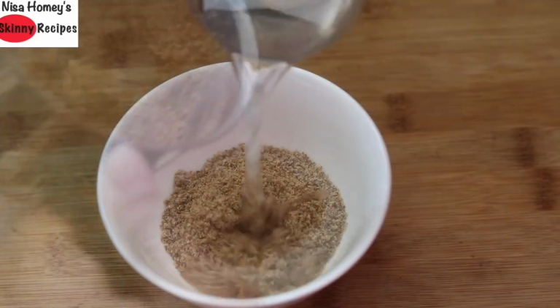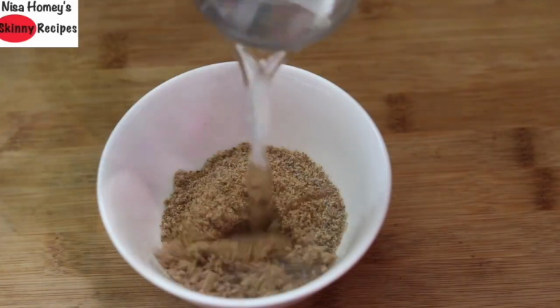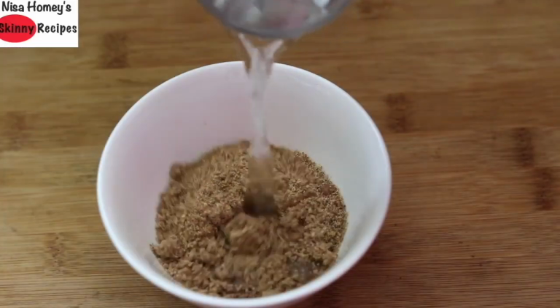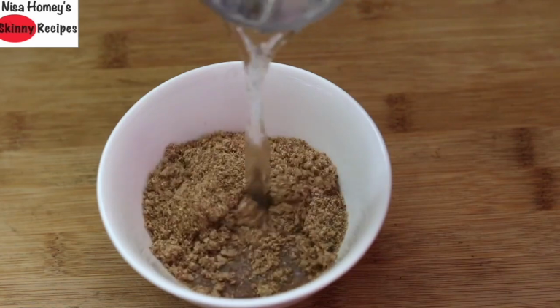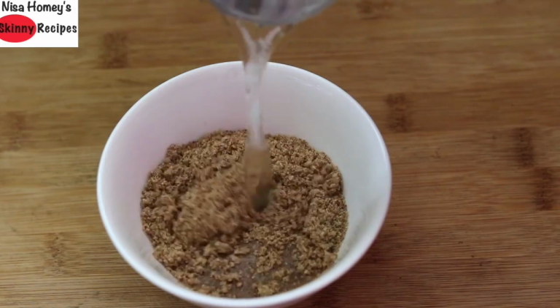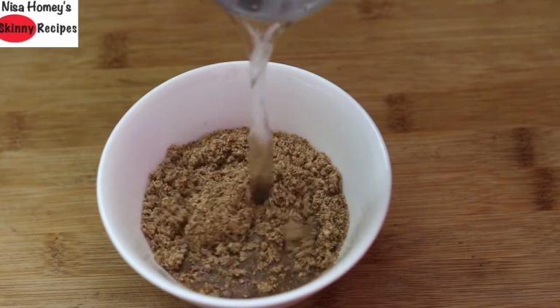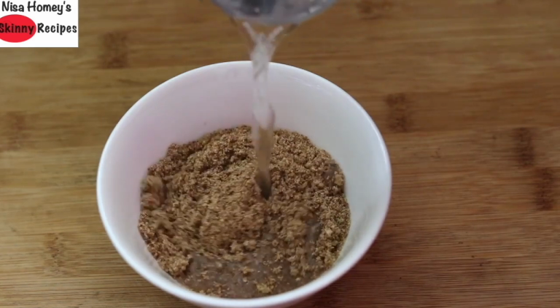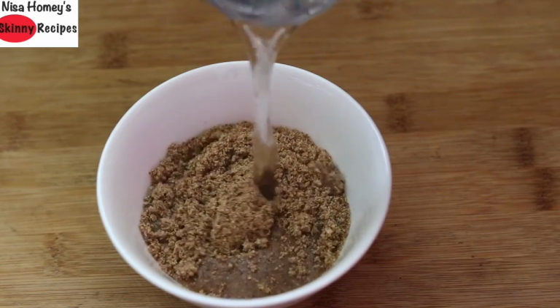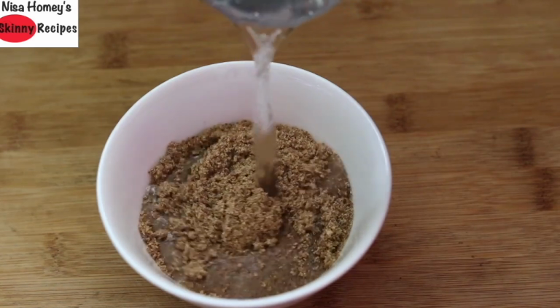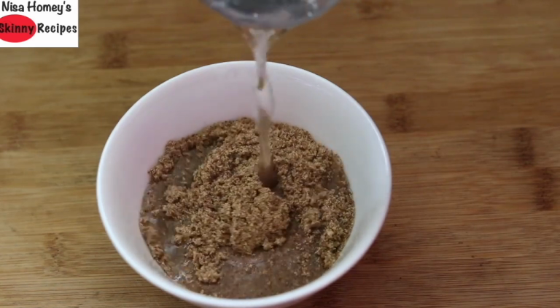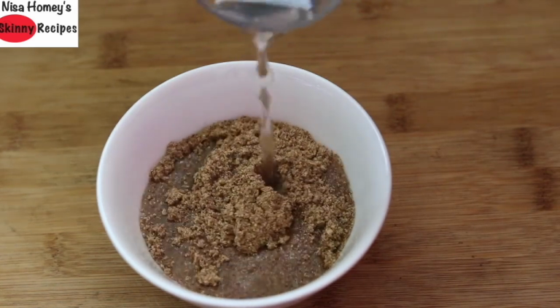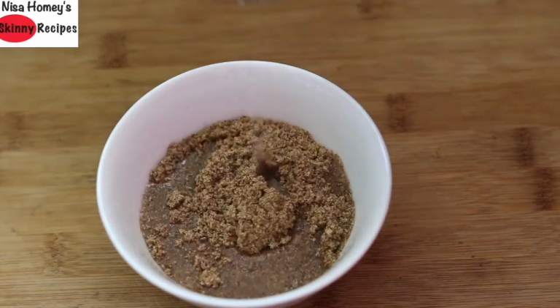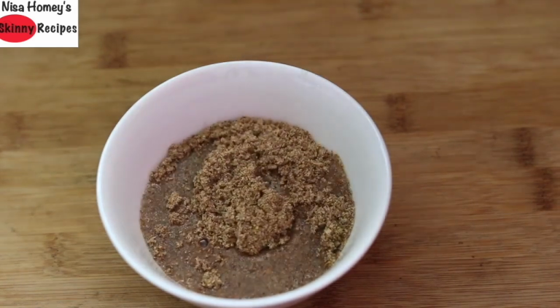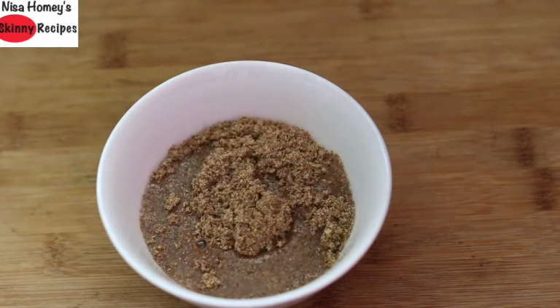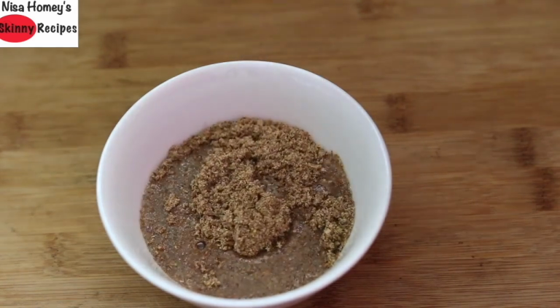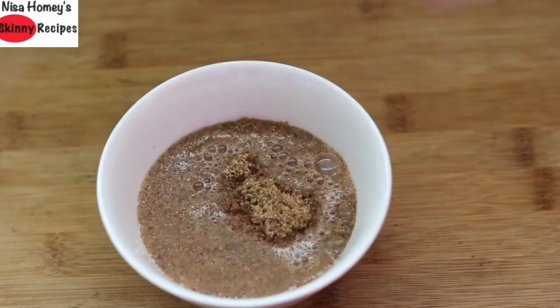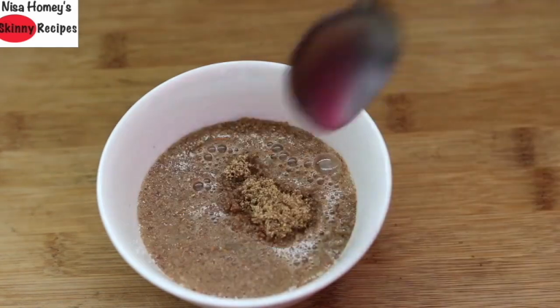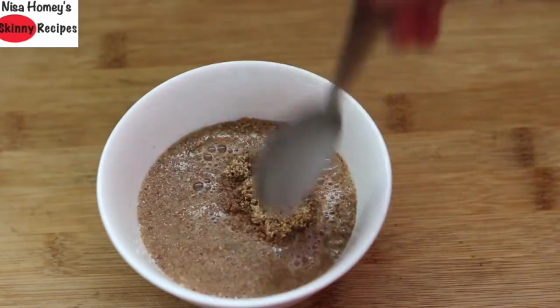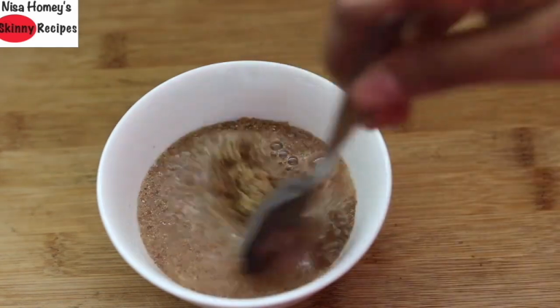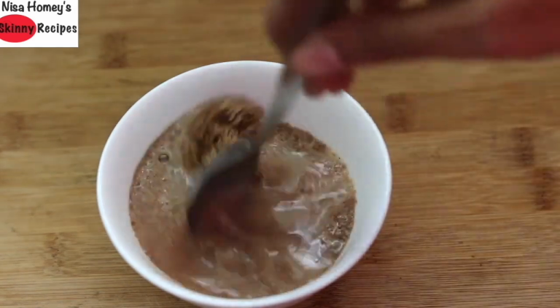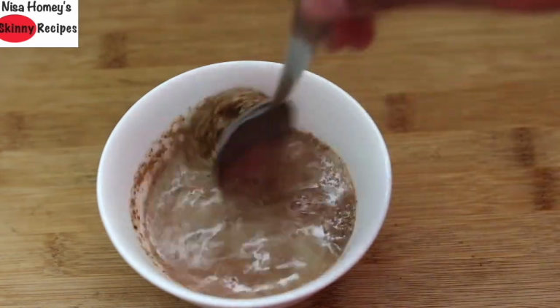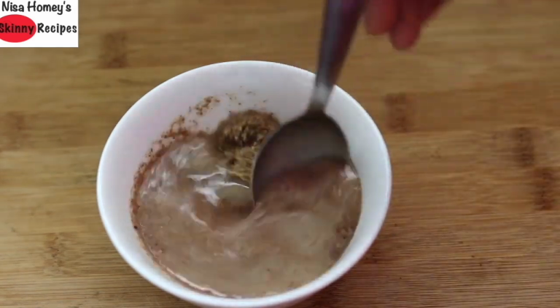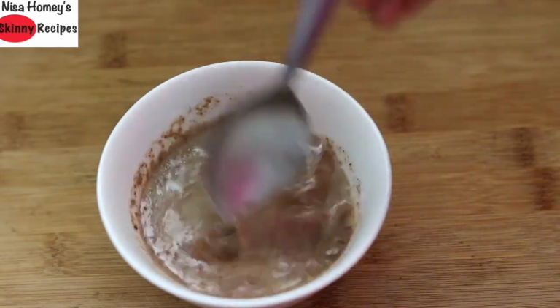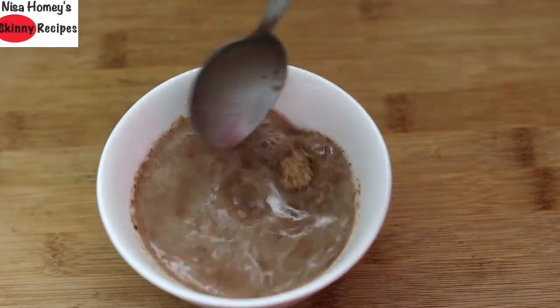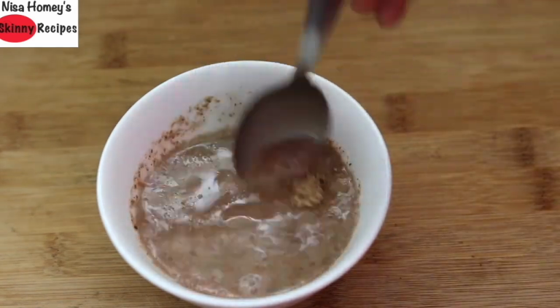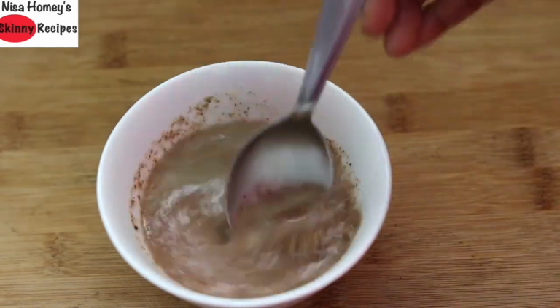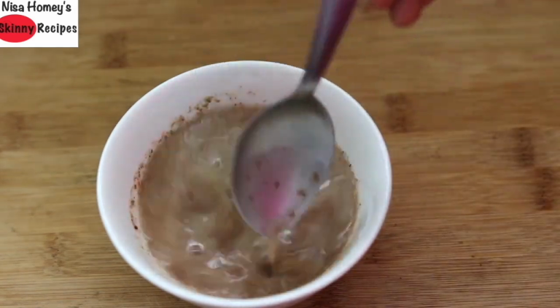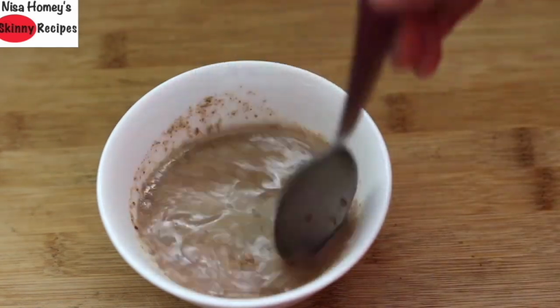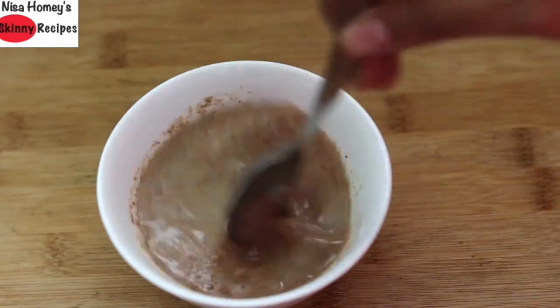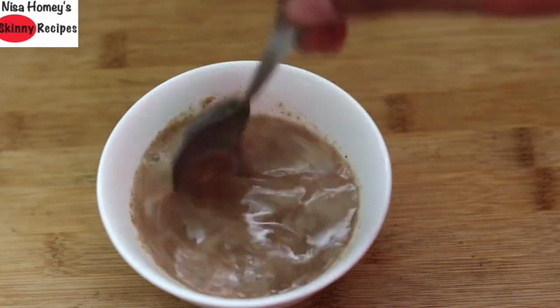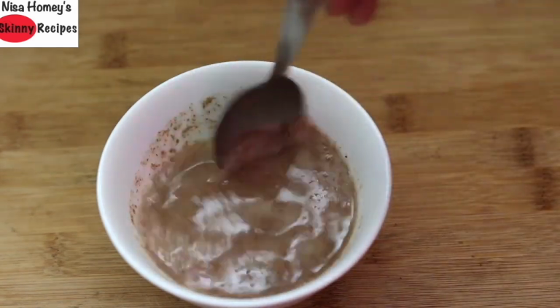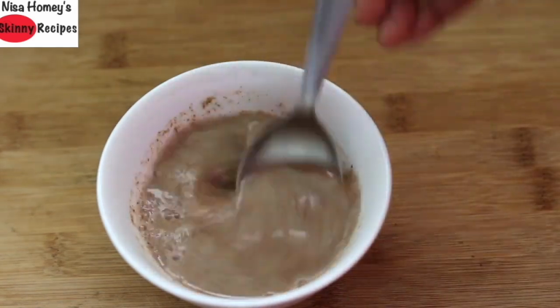Add about one fourth cup of water, give this a stir, and keep it aside to thicken.